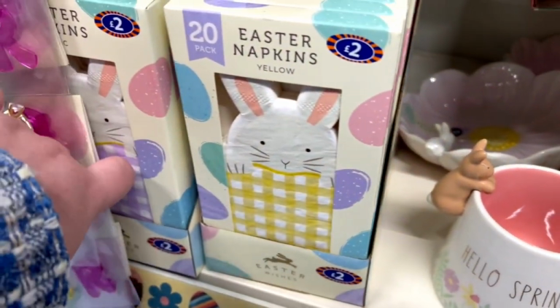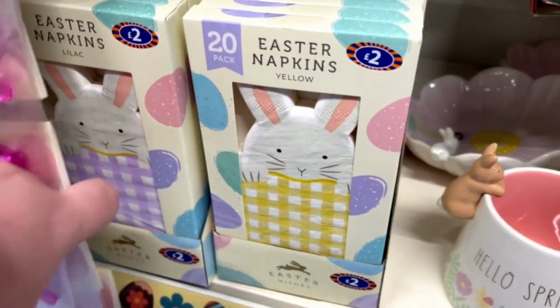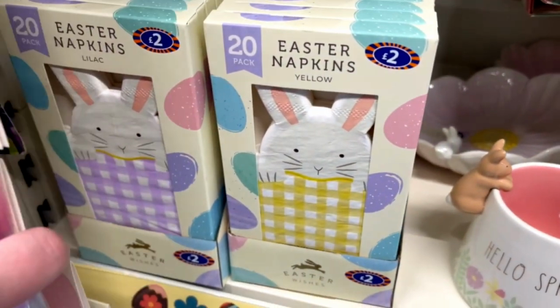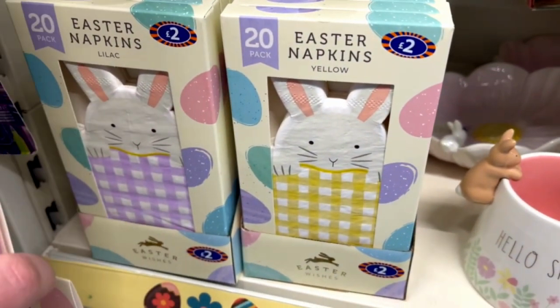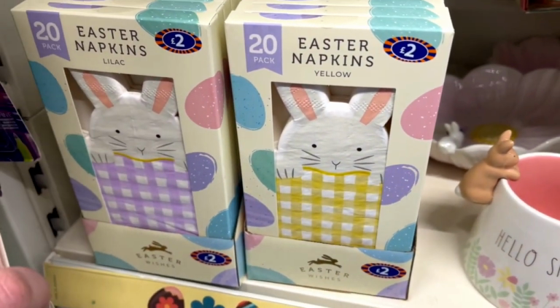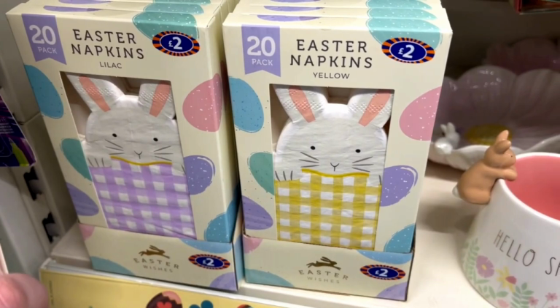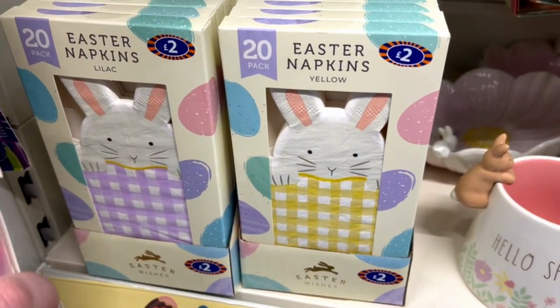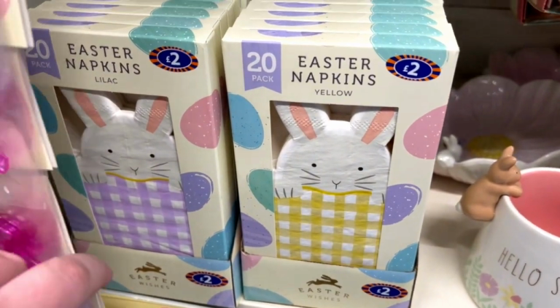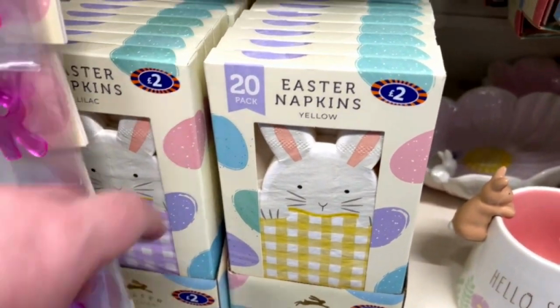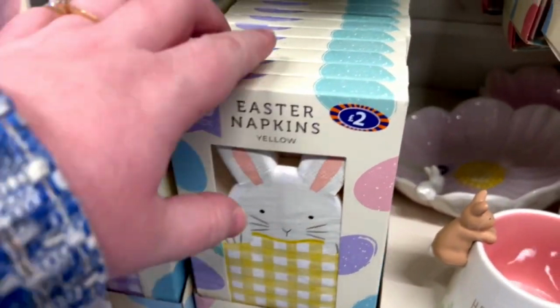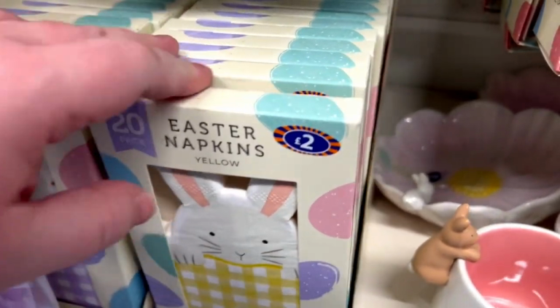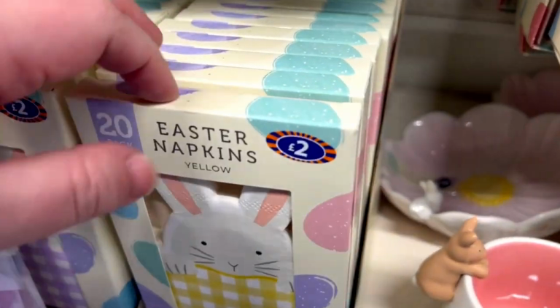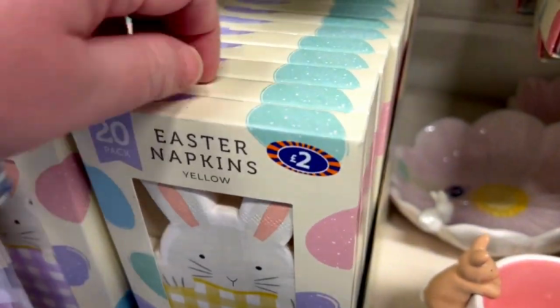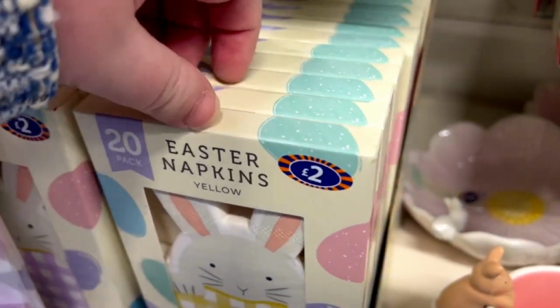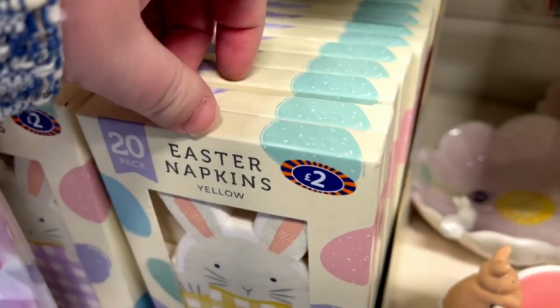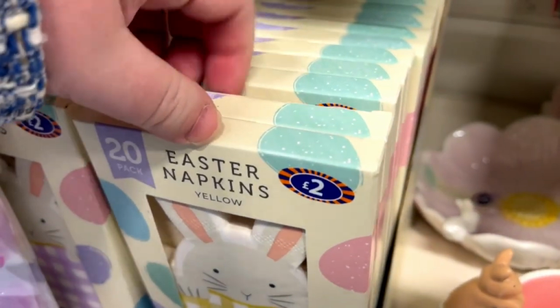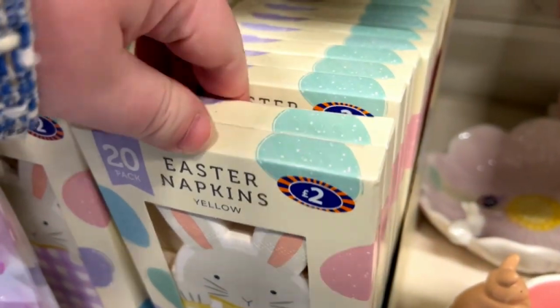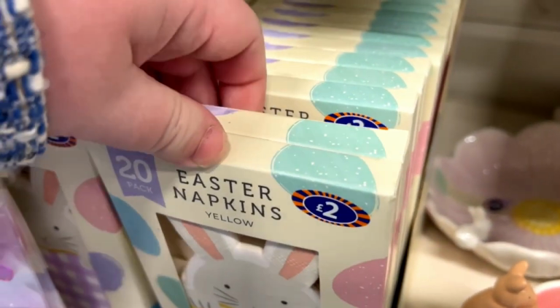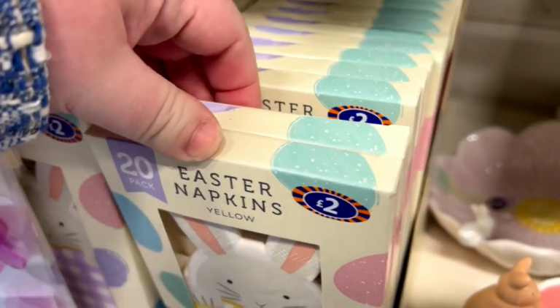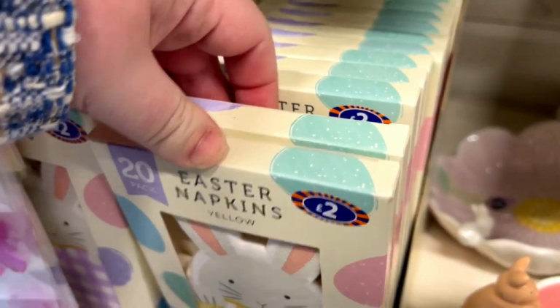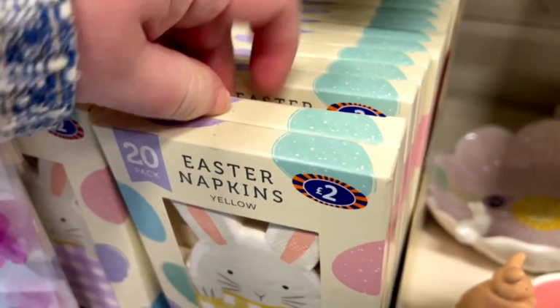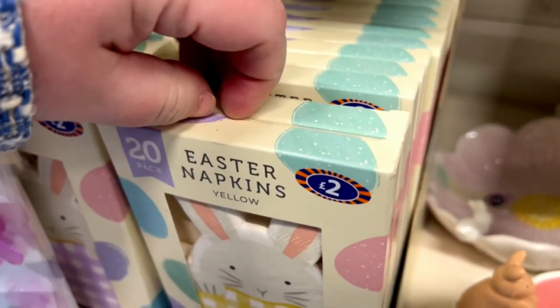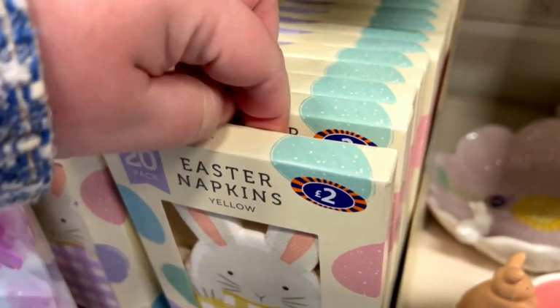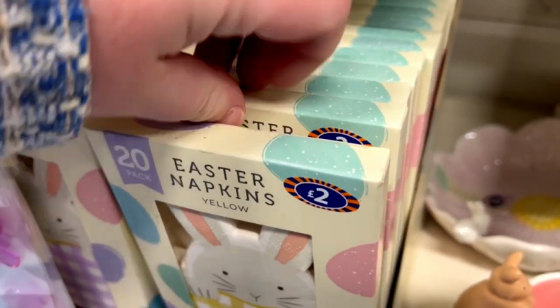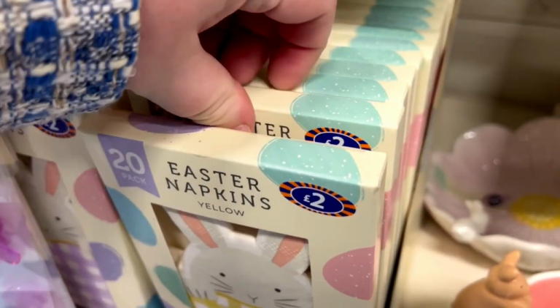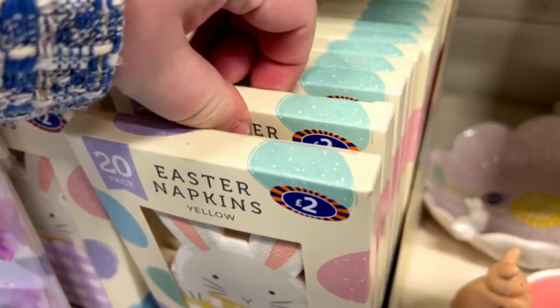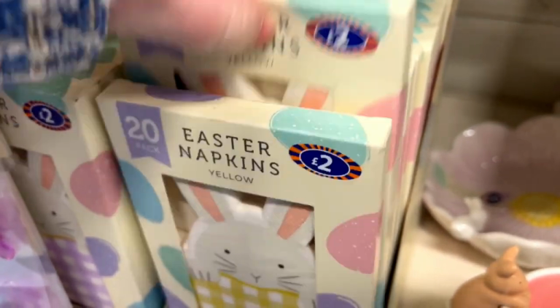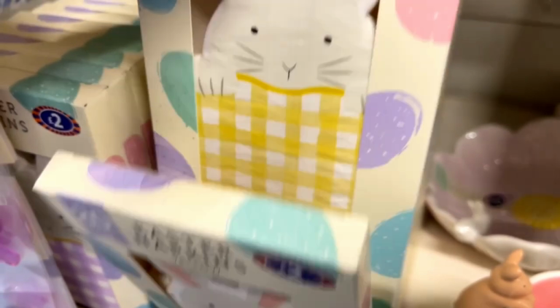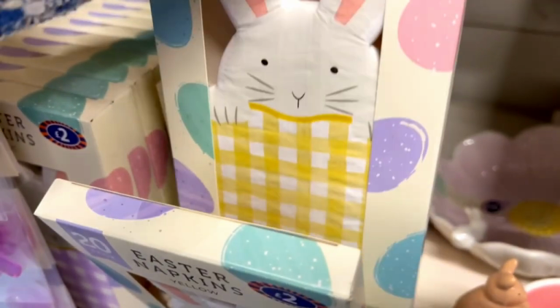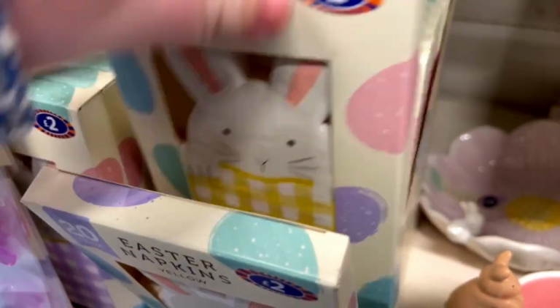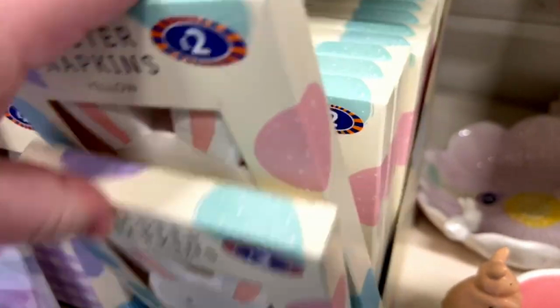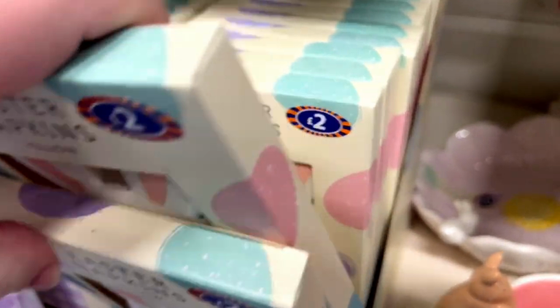If you're hosting an egg hunt, they got perfect stuff for it as well, like these napkins or the happy Easter bunting that we've seen before.